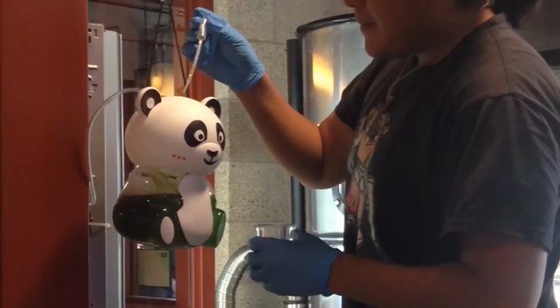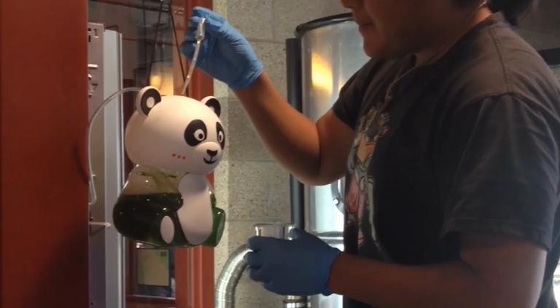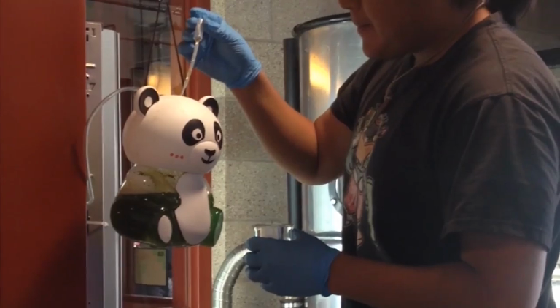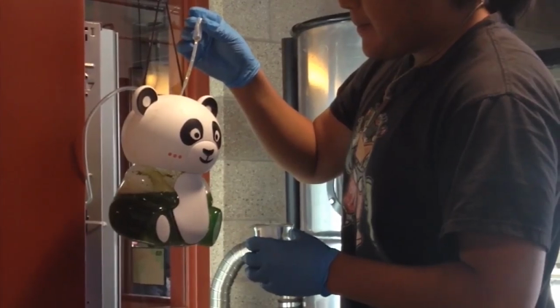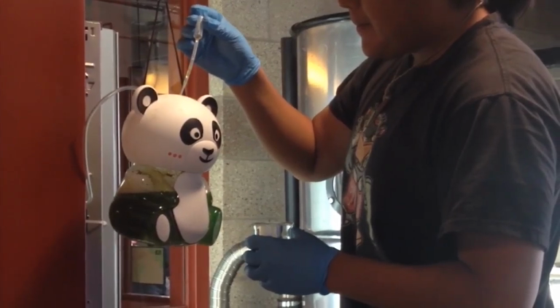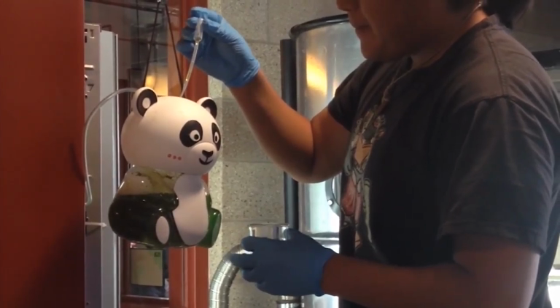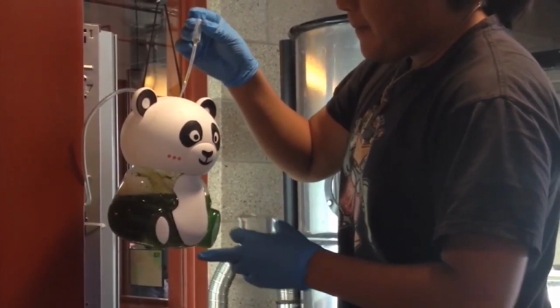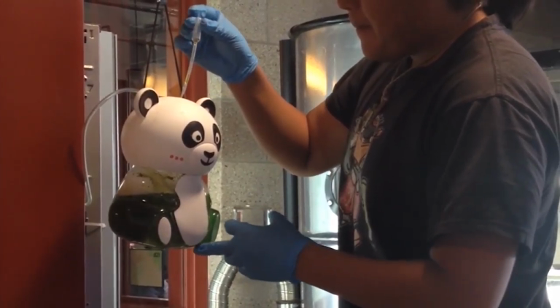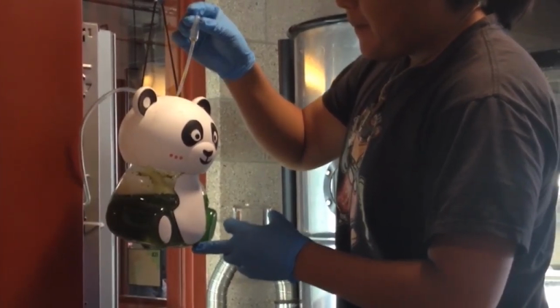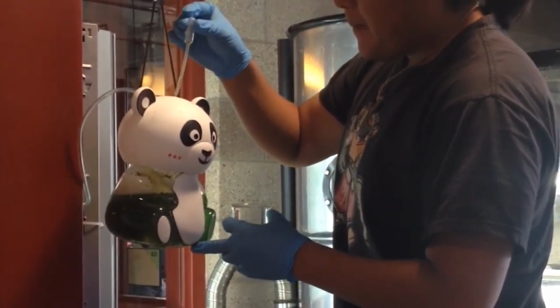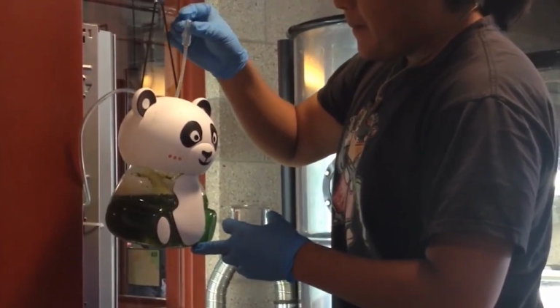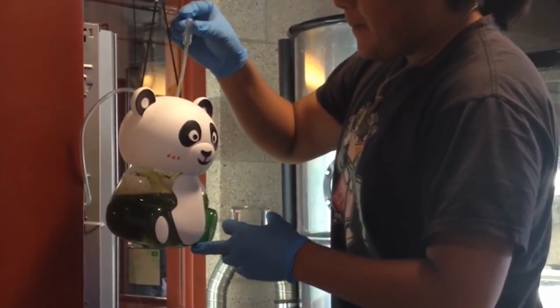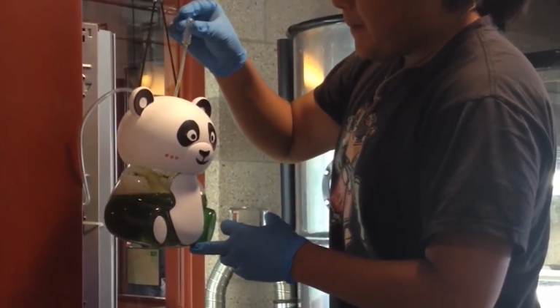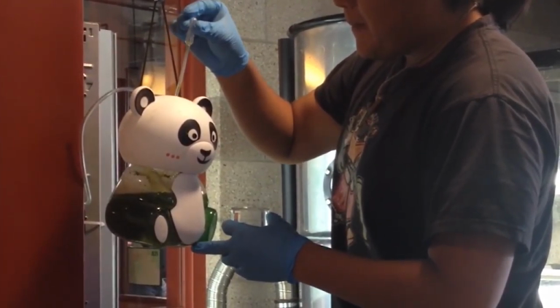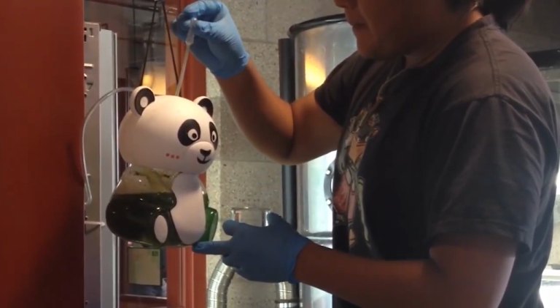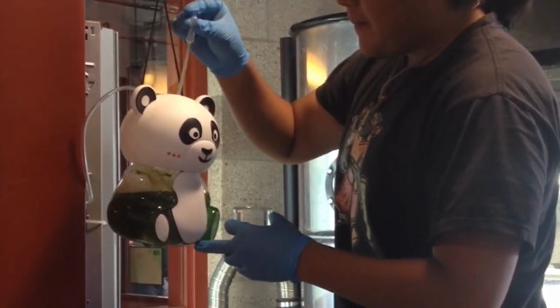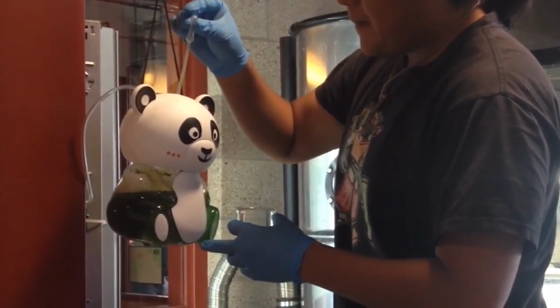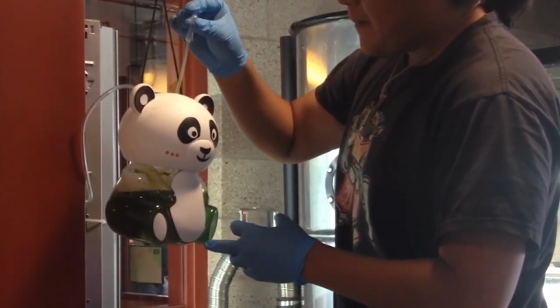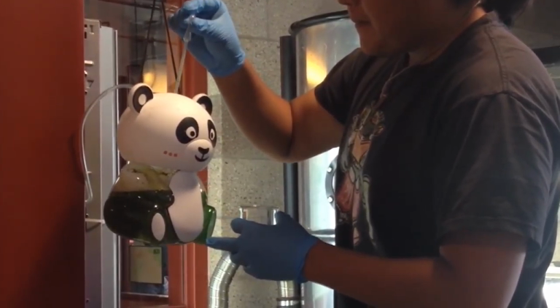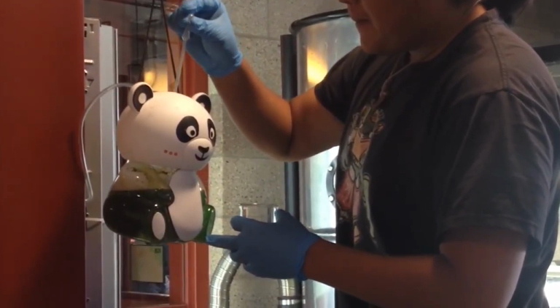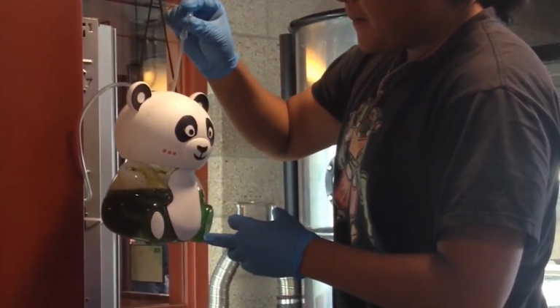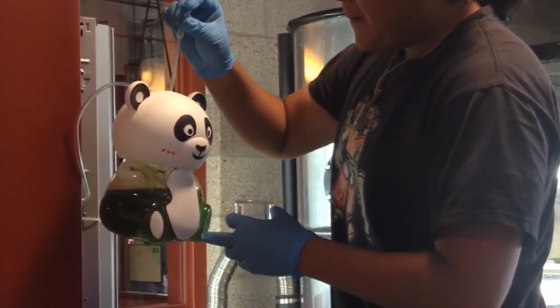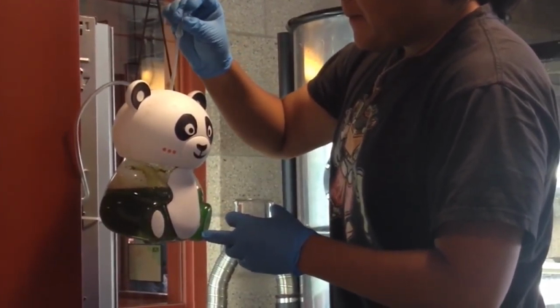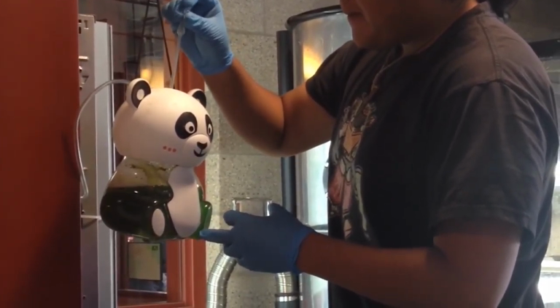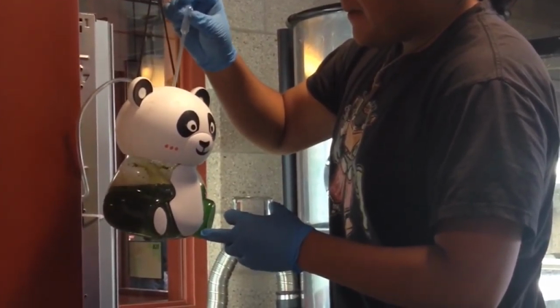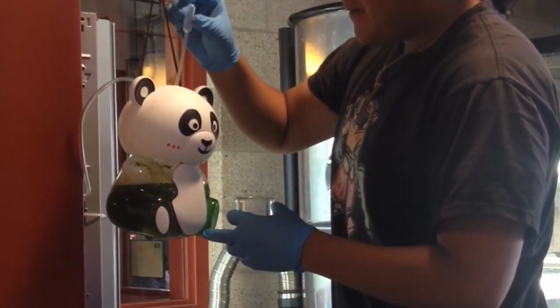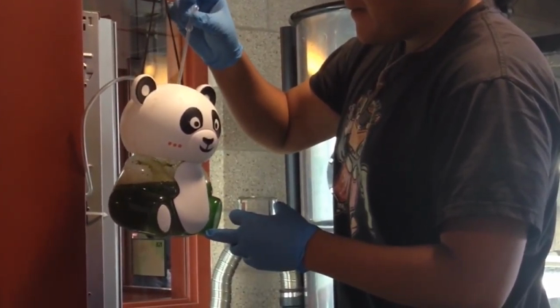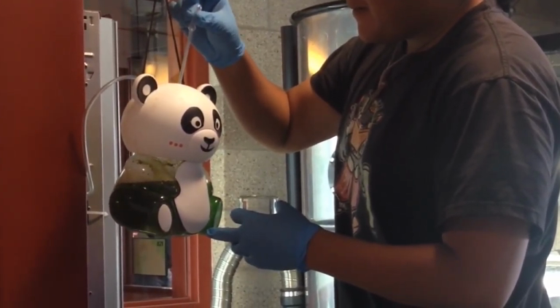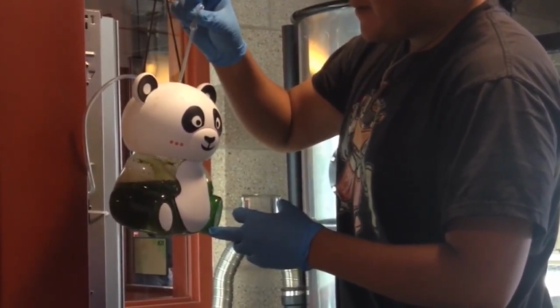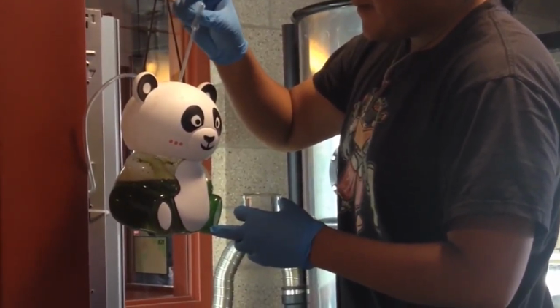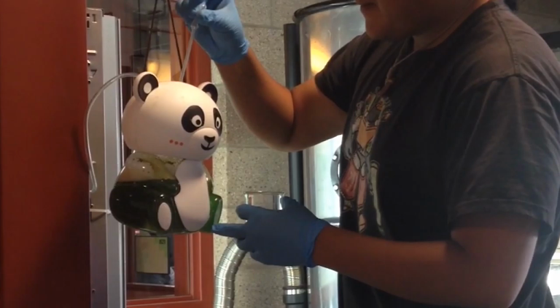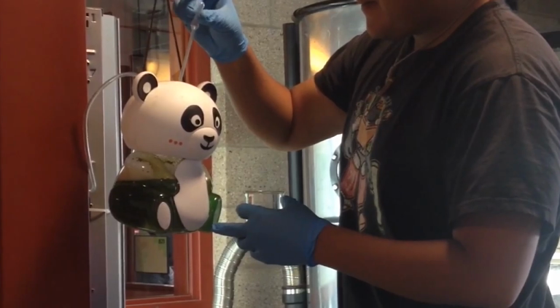It also inspires fun innovation, such as the conversion of old candy containers into useful bioreactors.